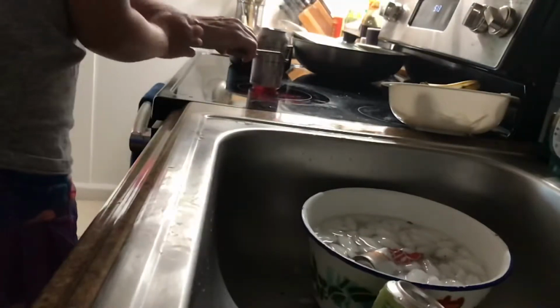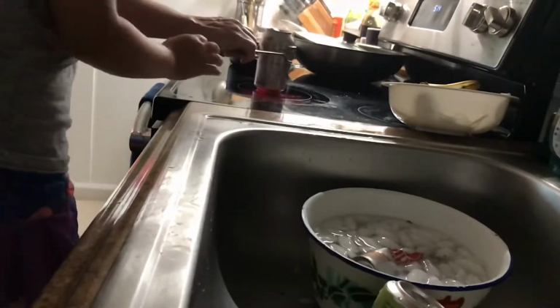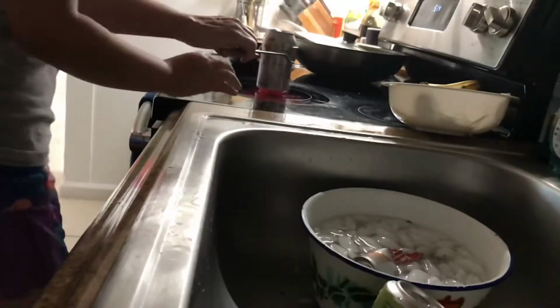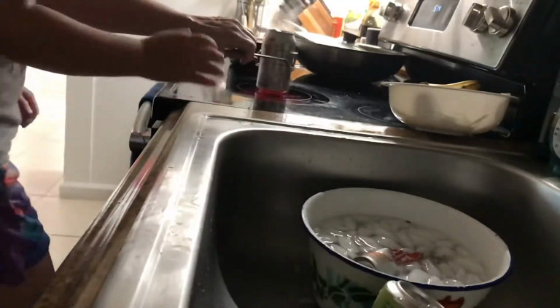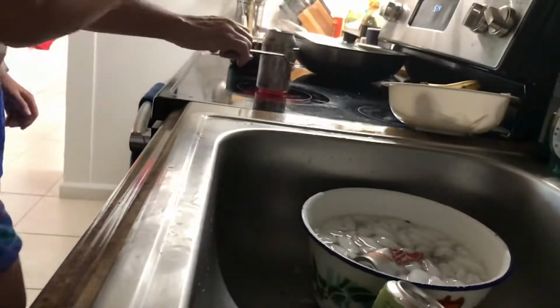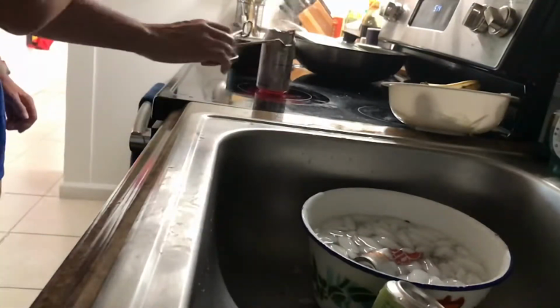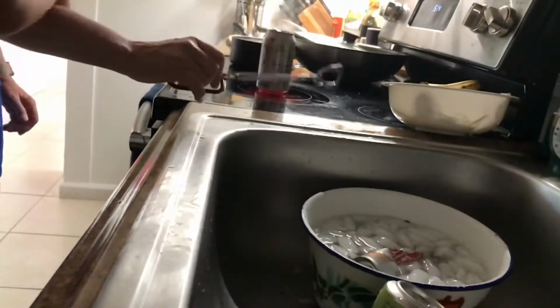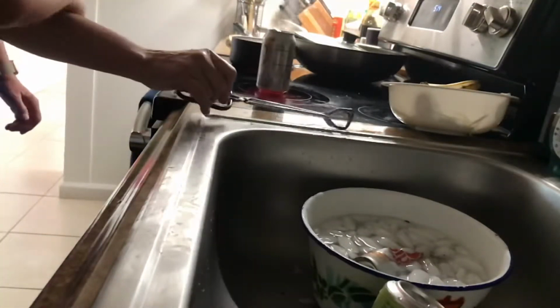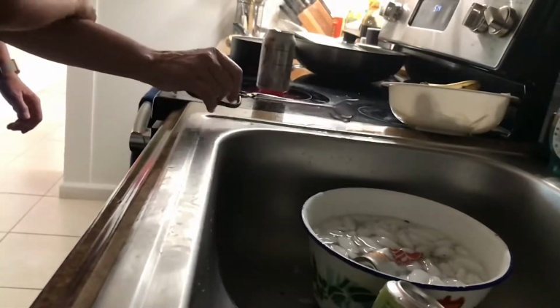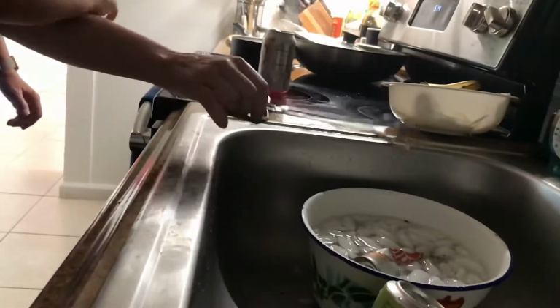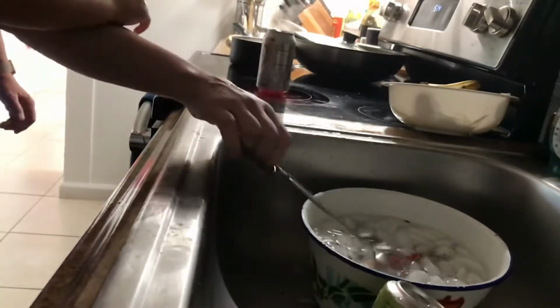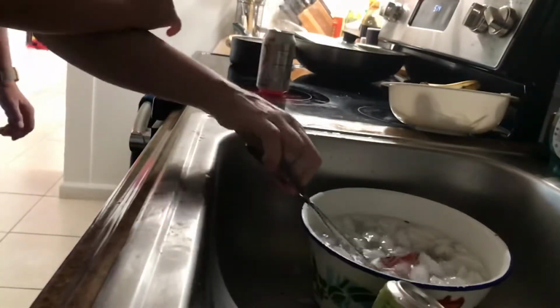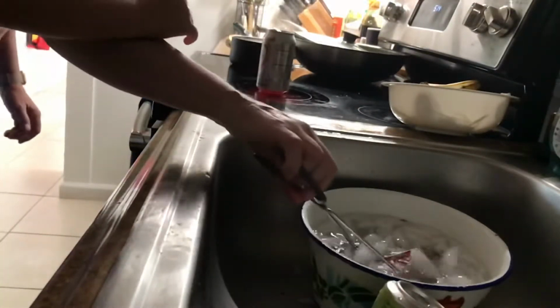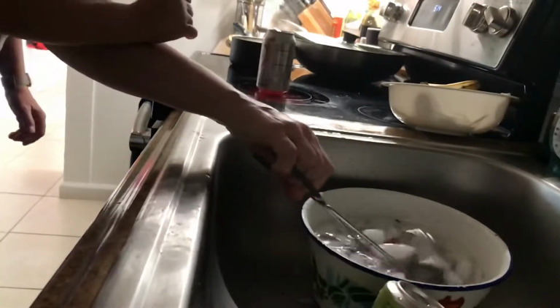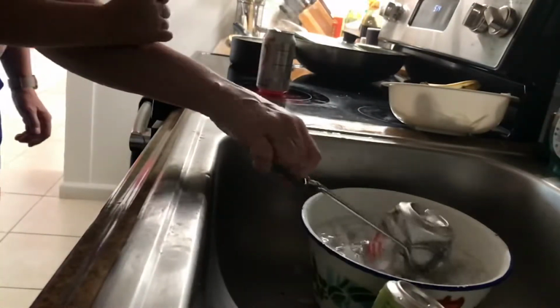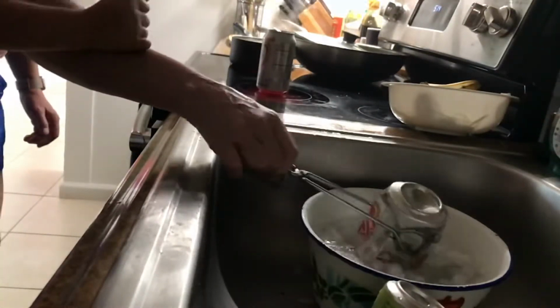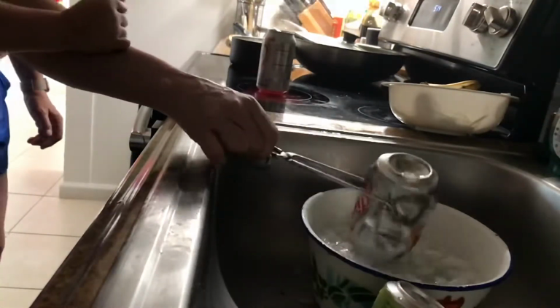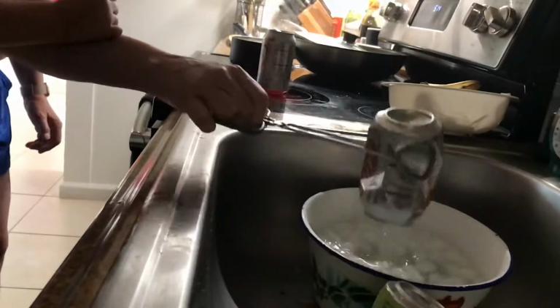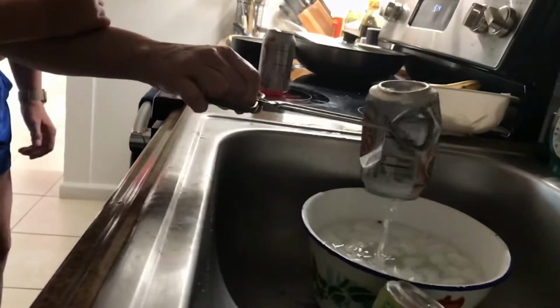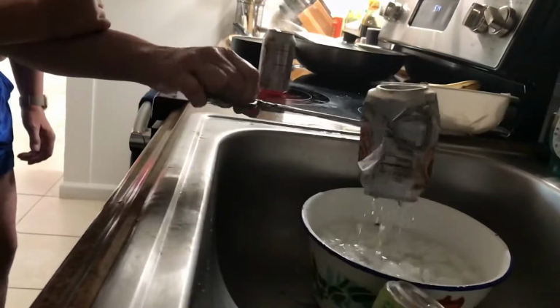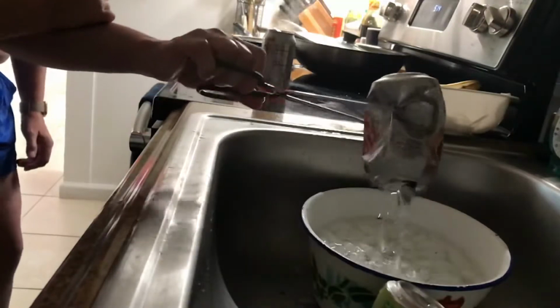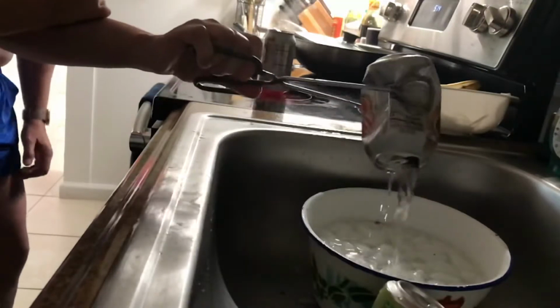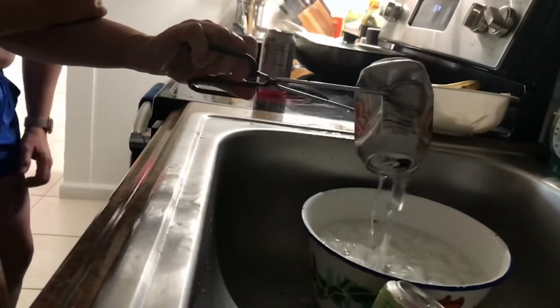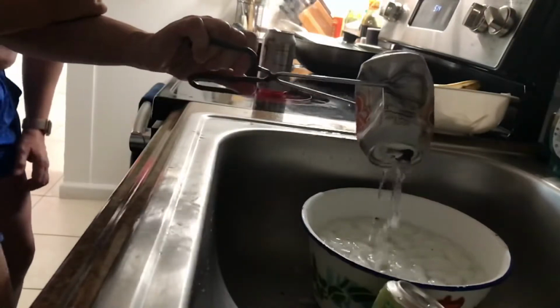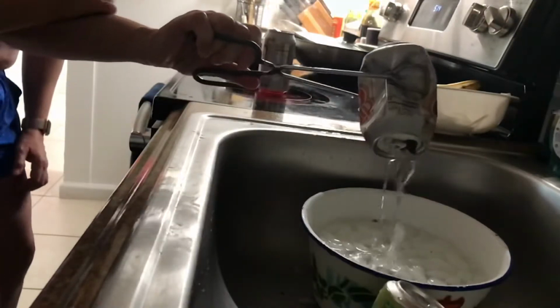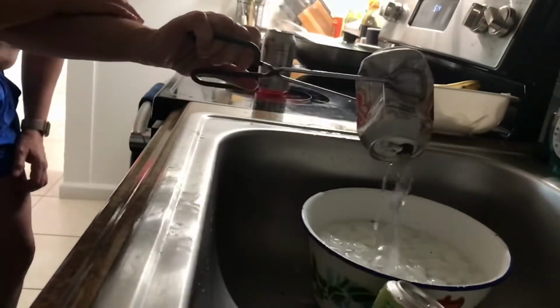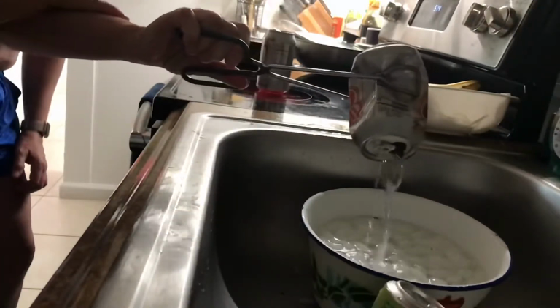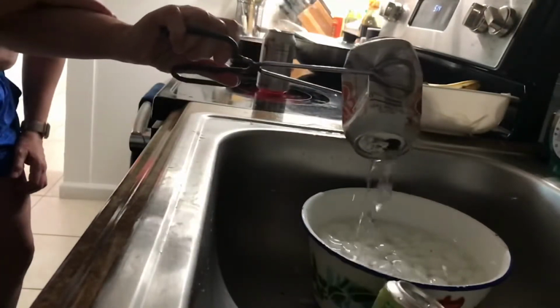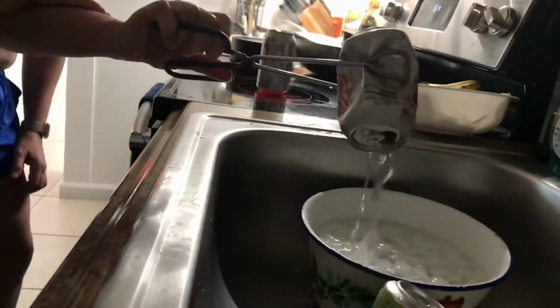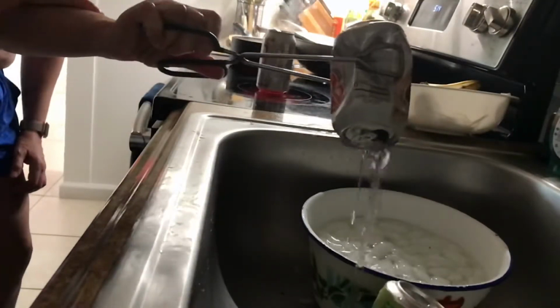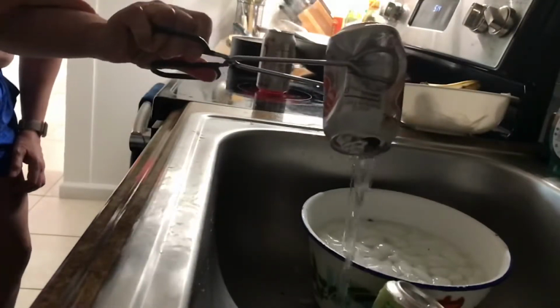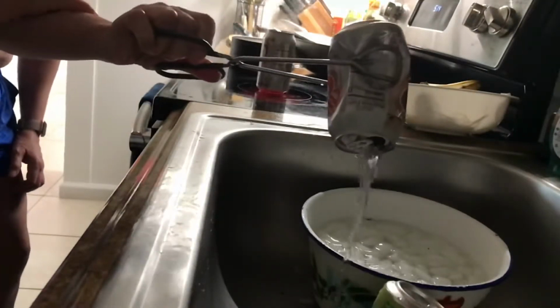And the cold water makes it cool. Look at that — it crushes the can. It totally crushes the can.